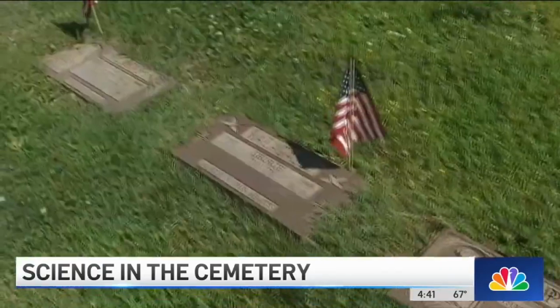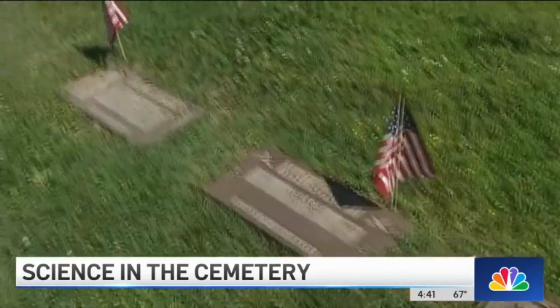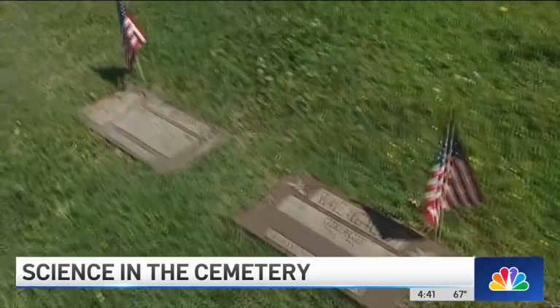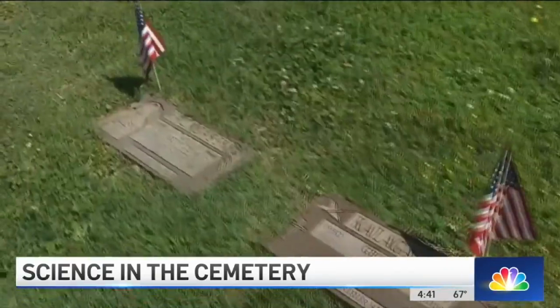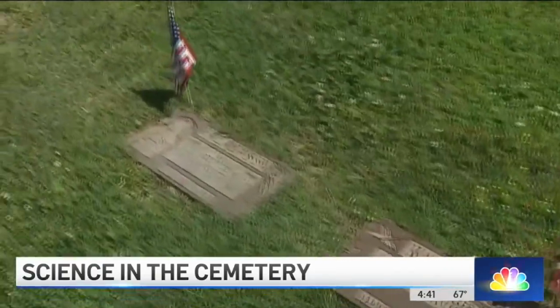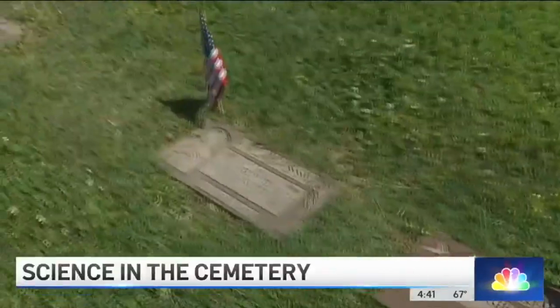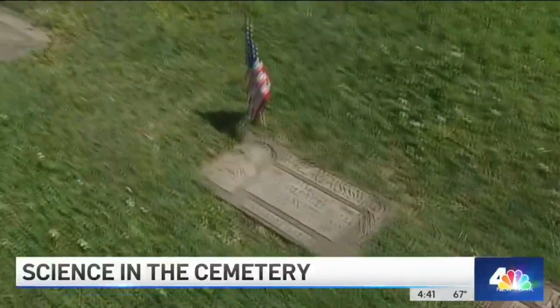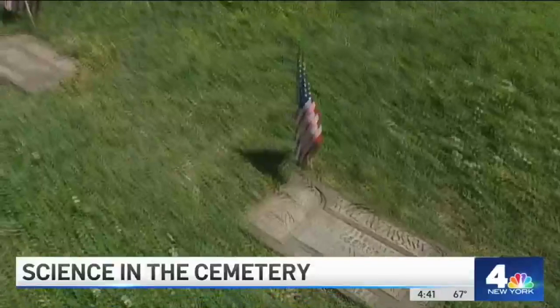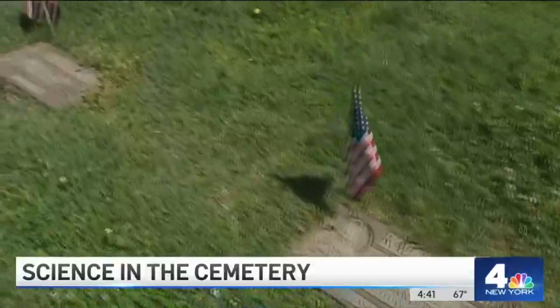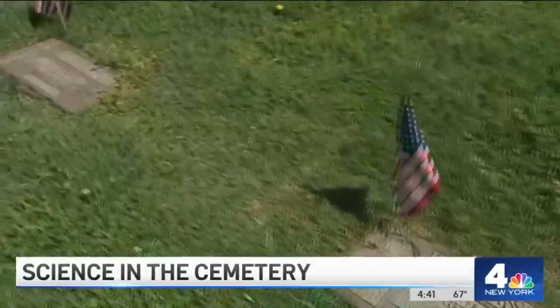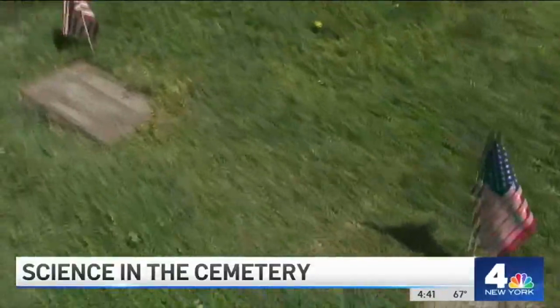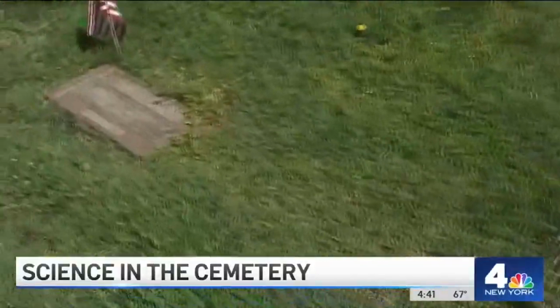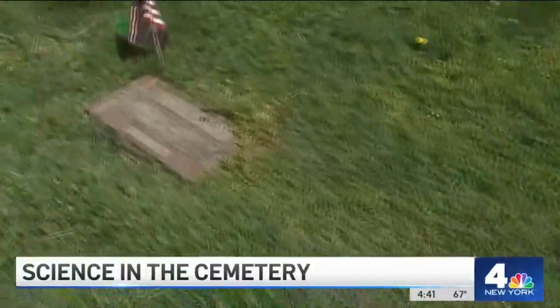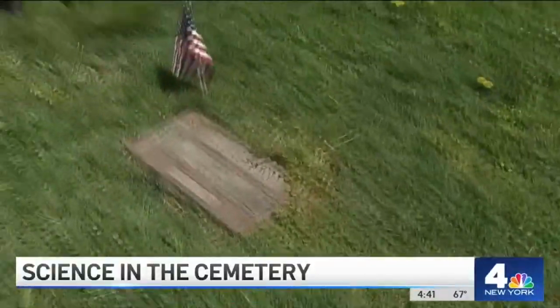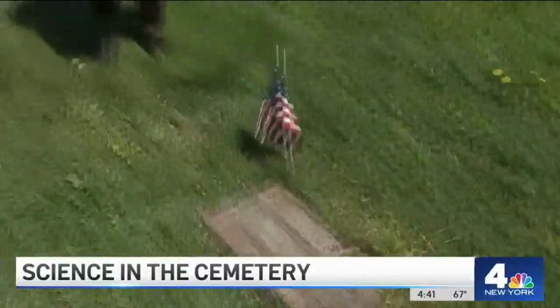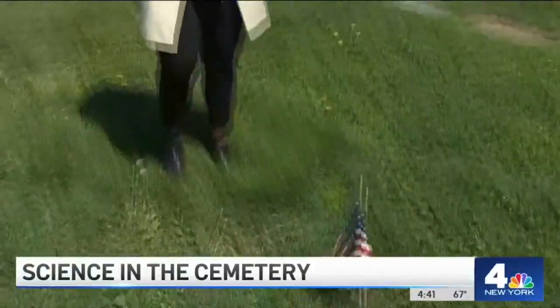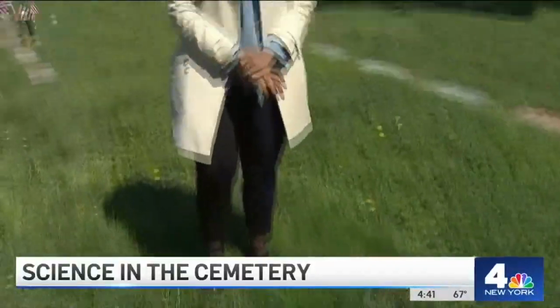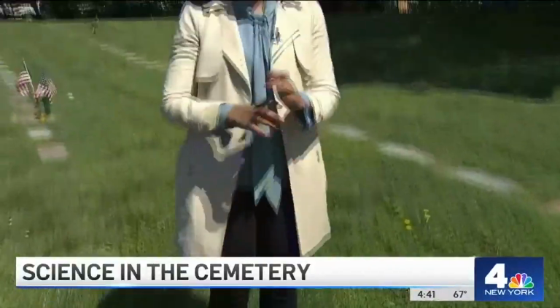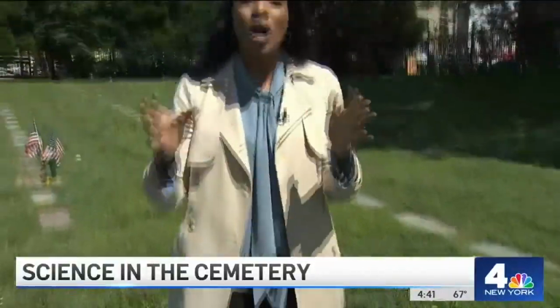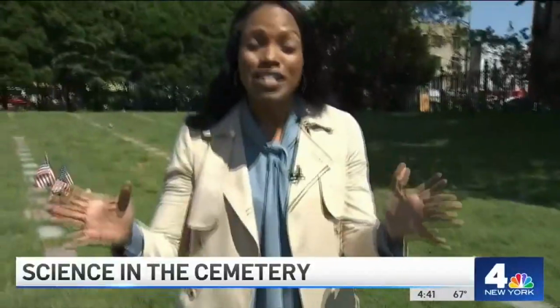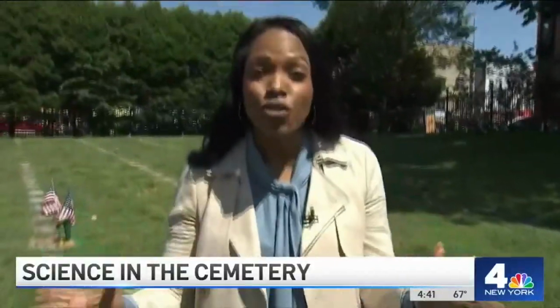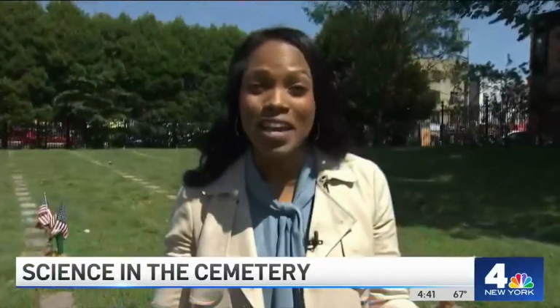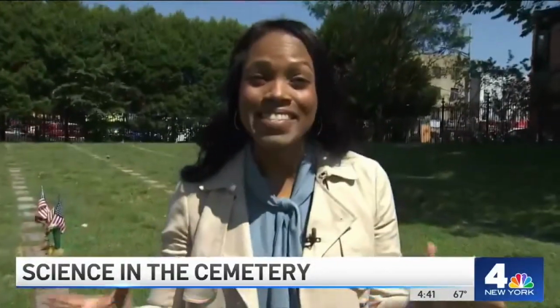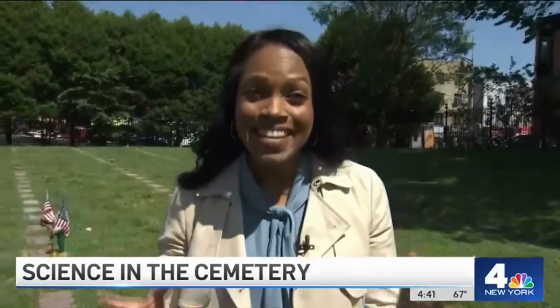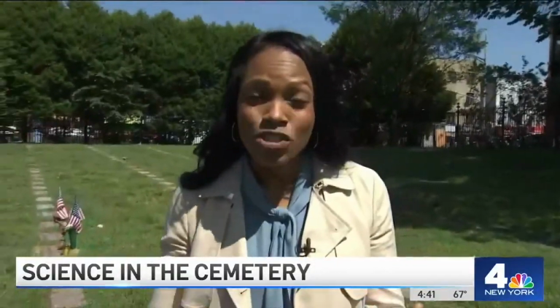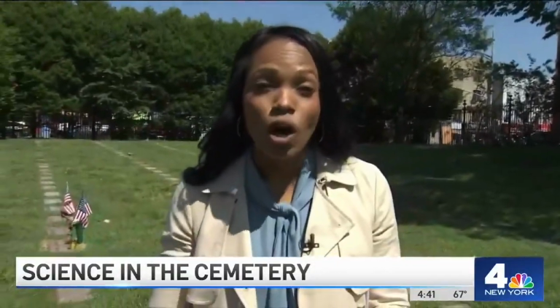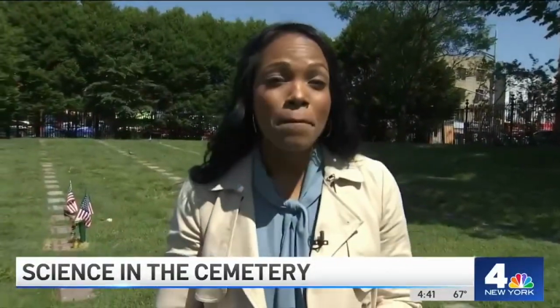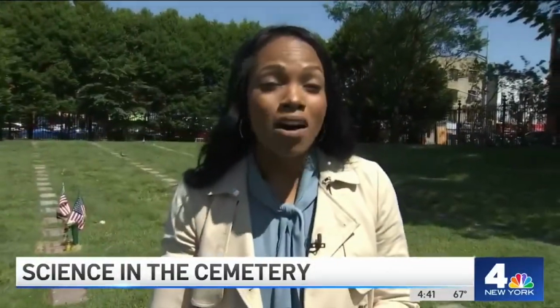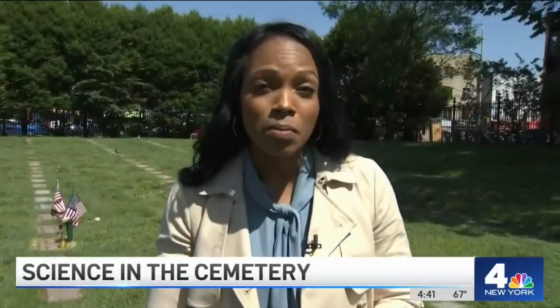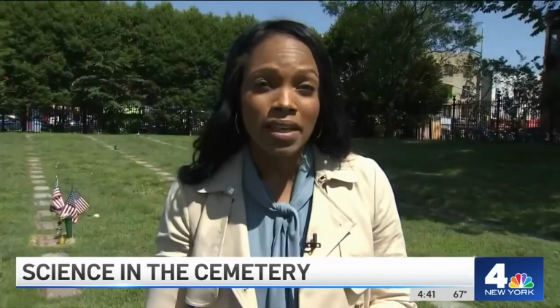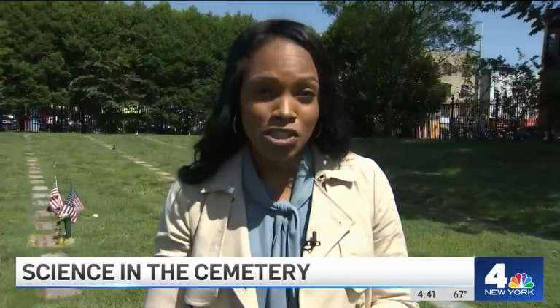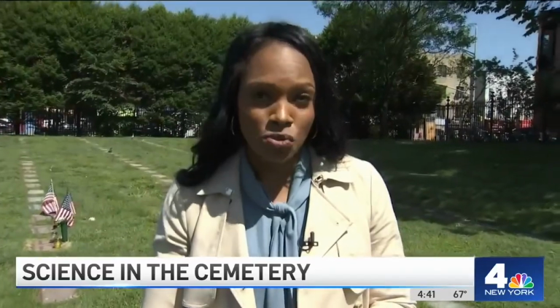The students visit this cemetery weekly. One day they're here to learn about bugs, another day seeds, or possibly history.